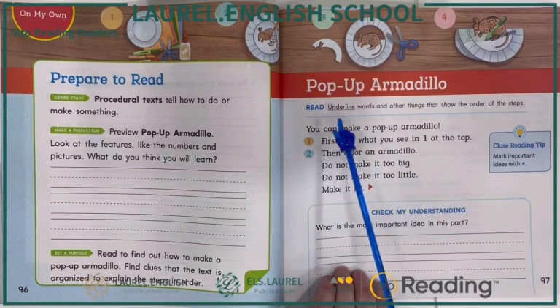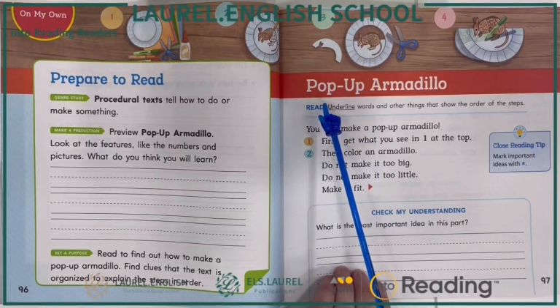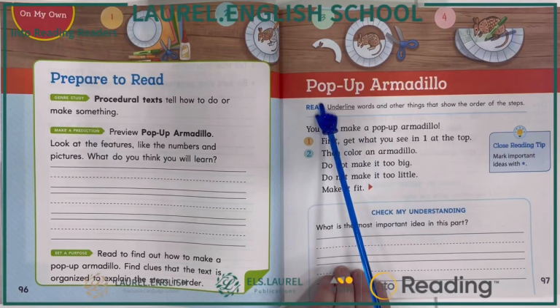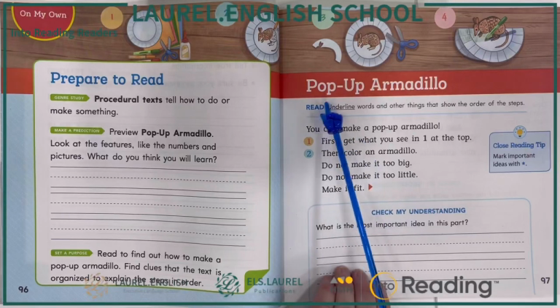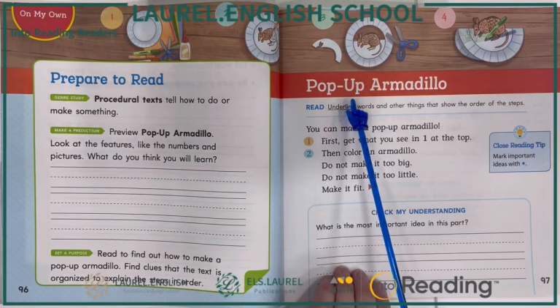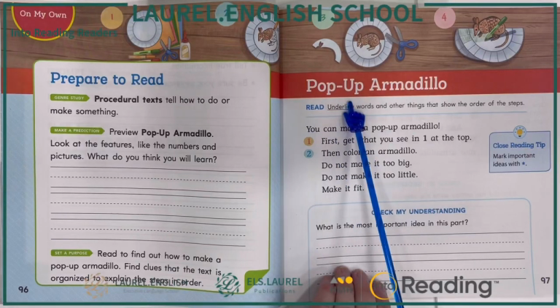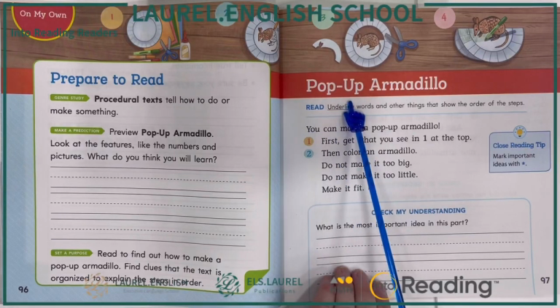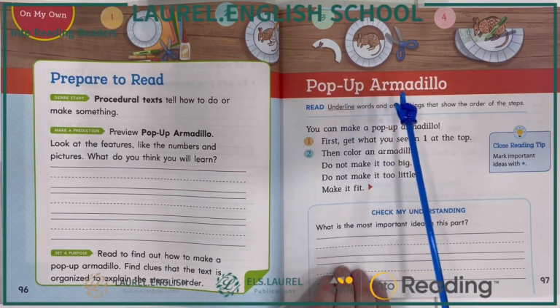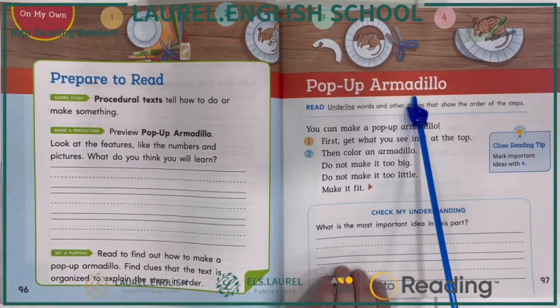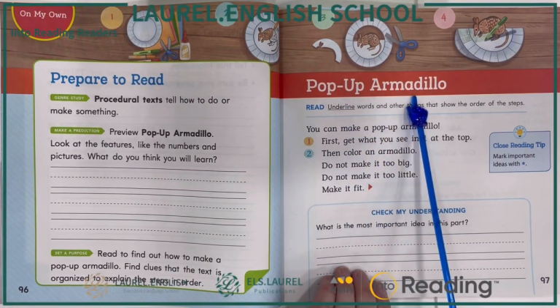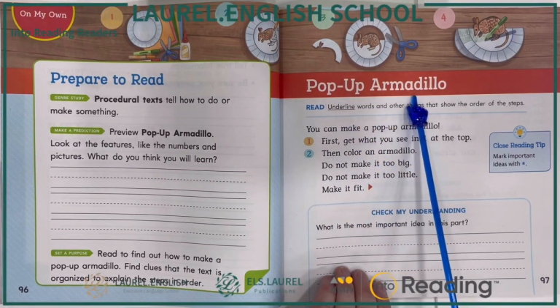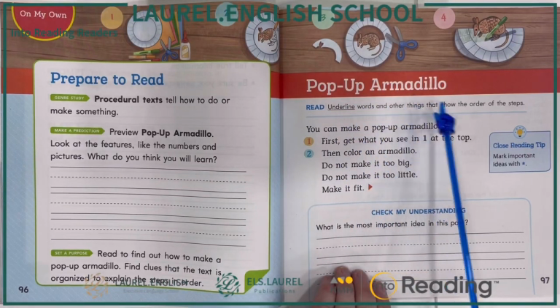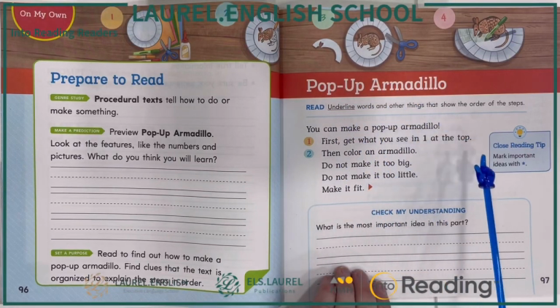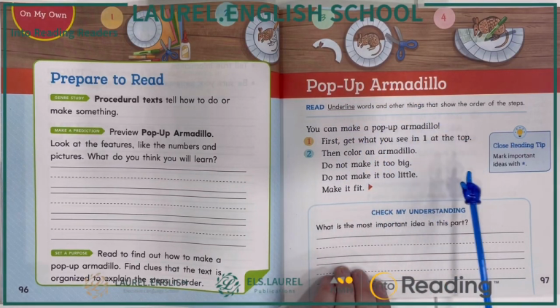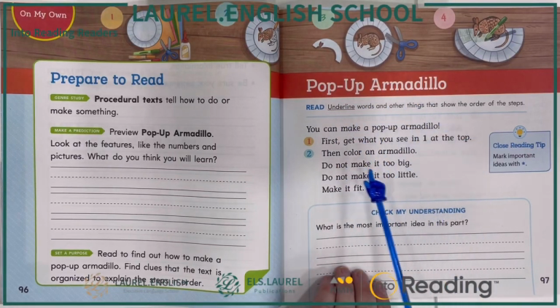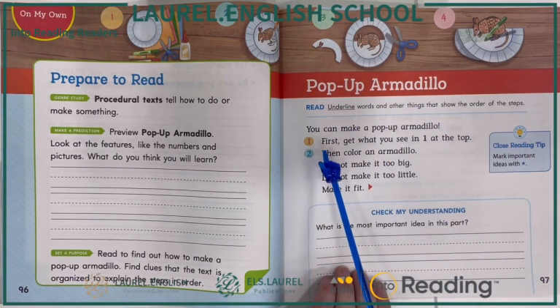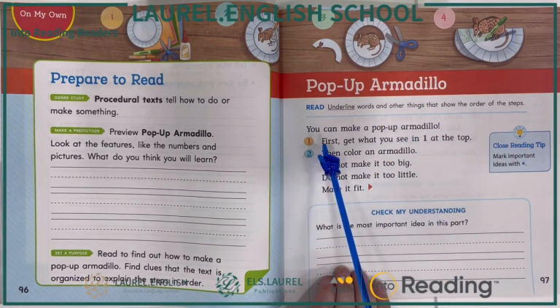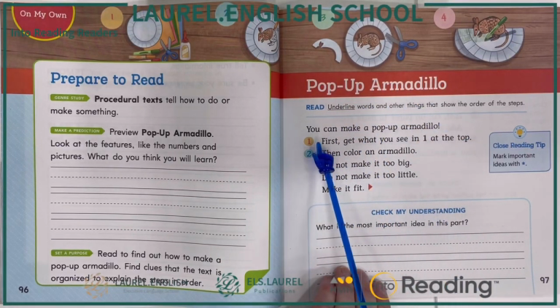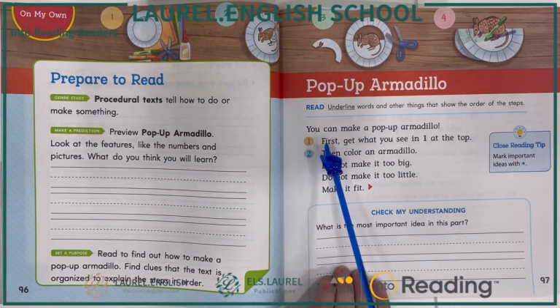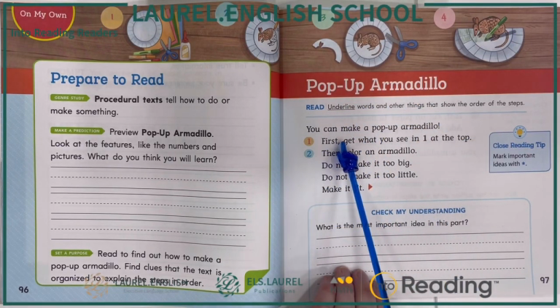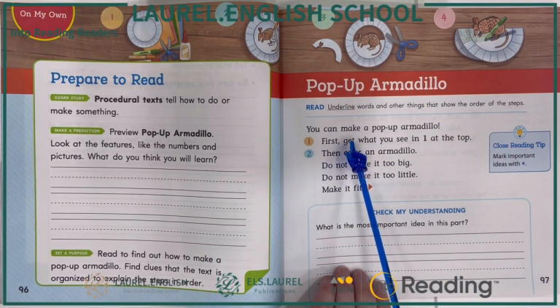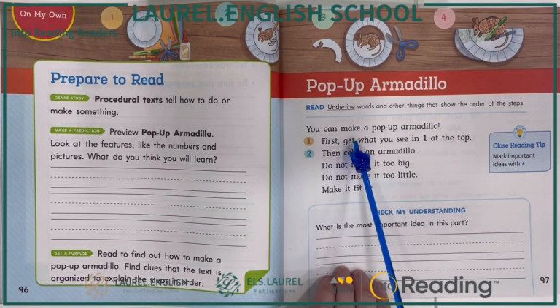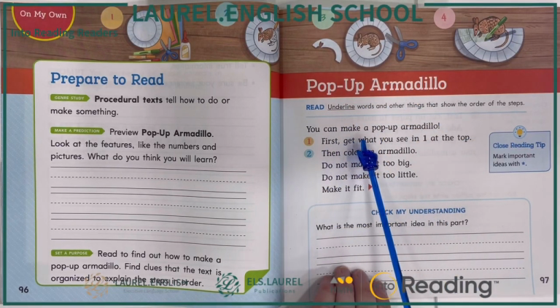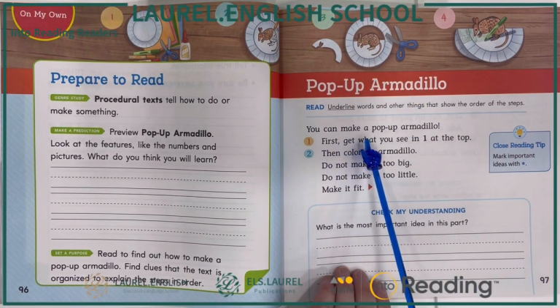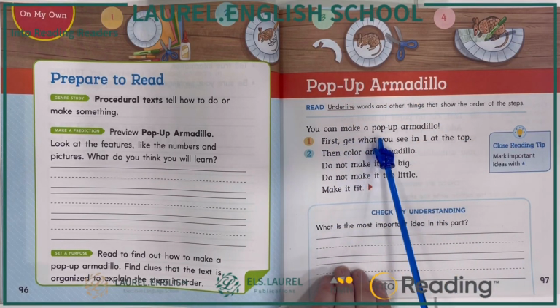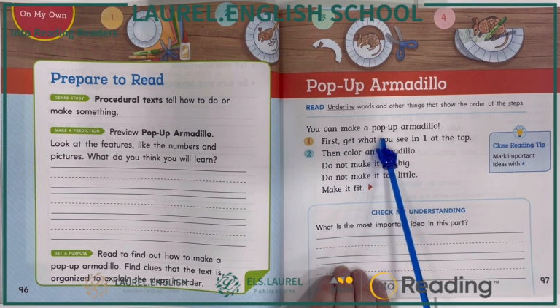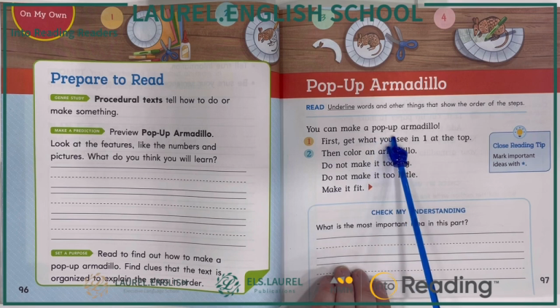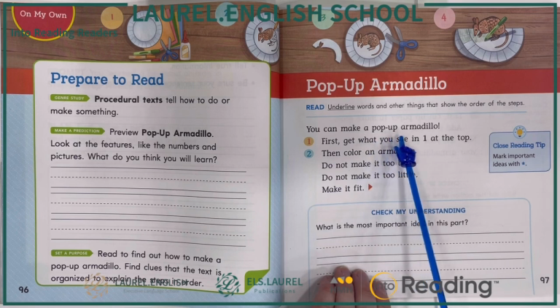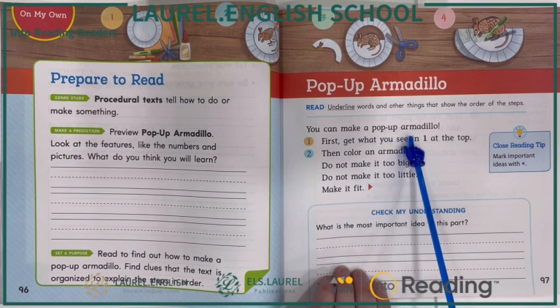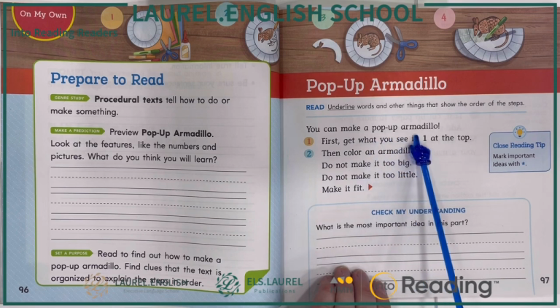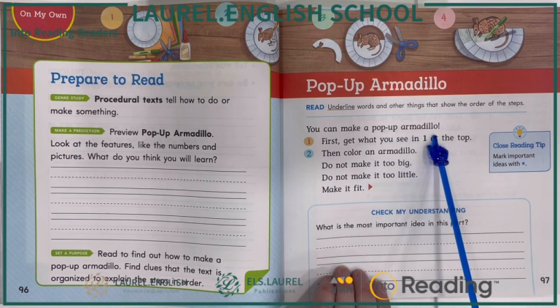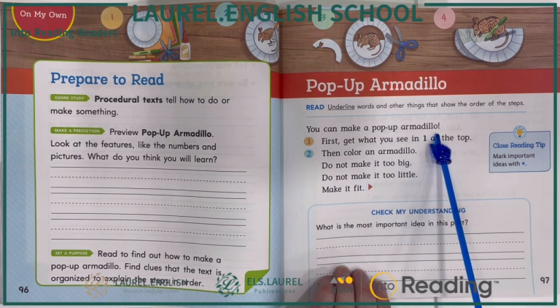Pop-up armadillo. You can make a pop-up armadillo.